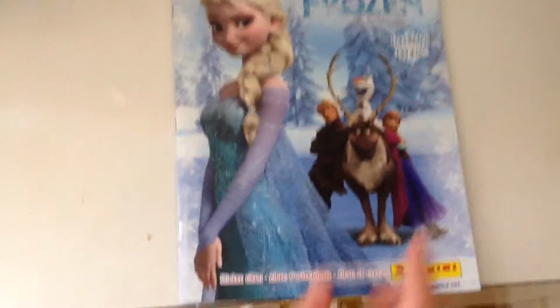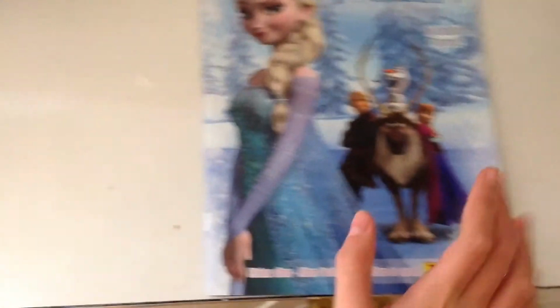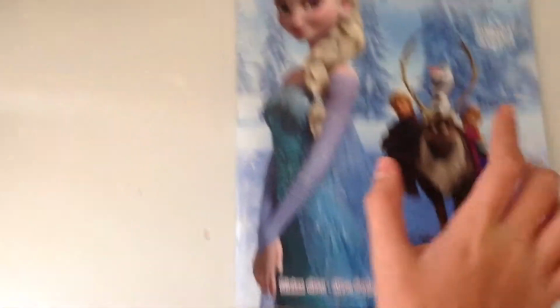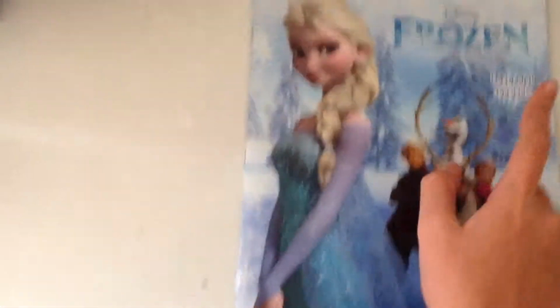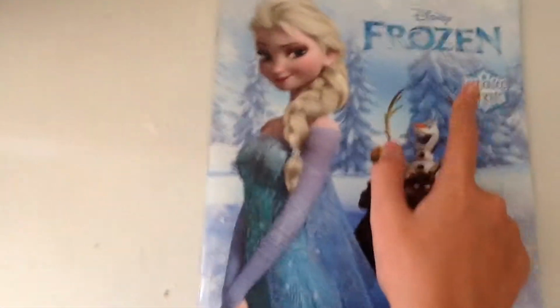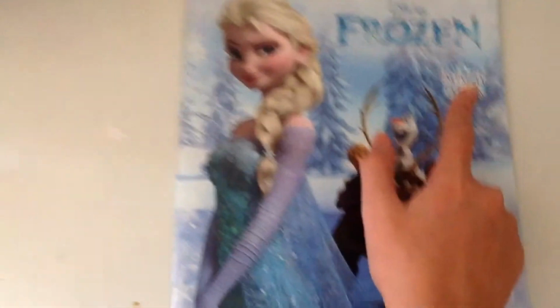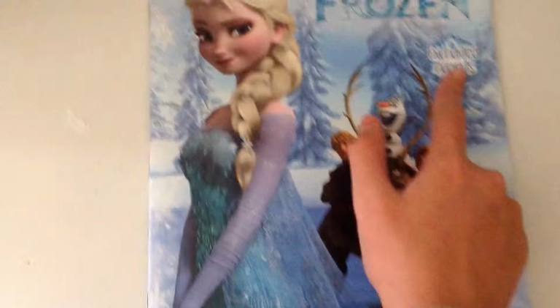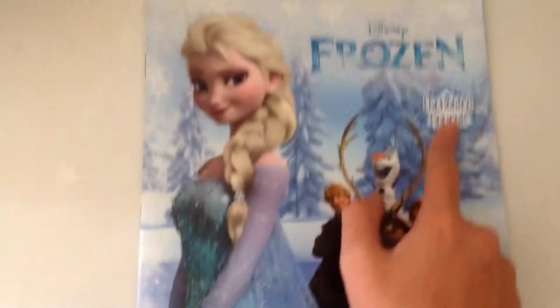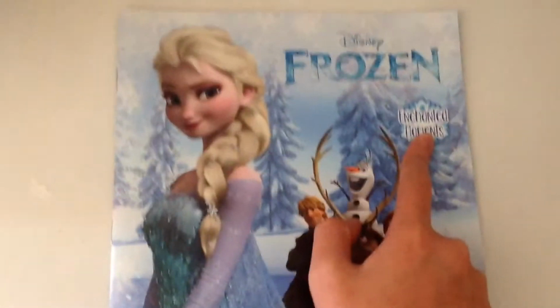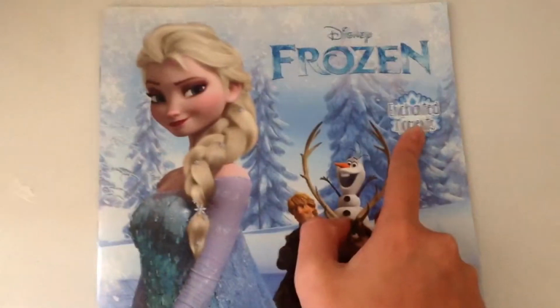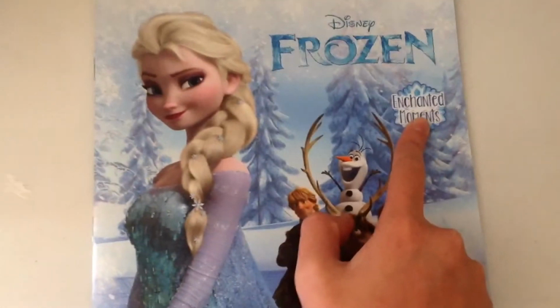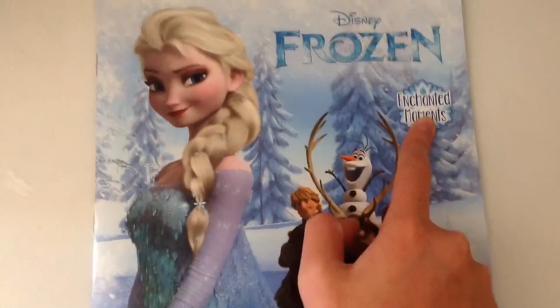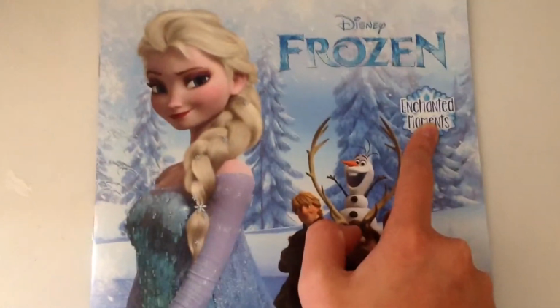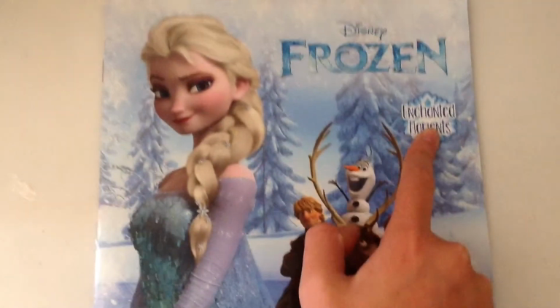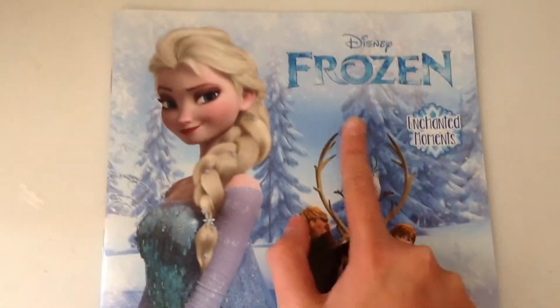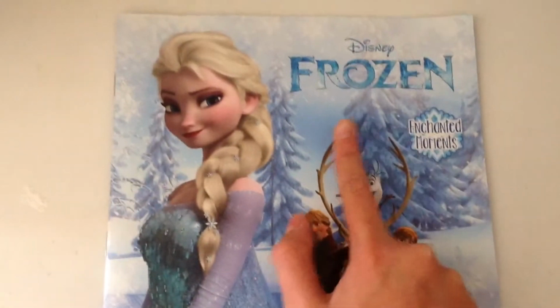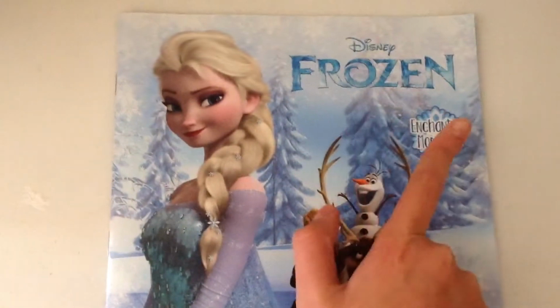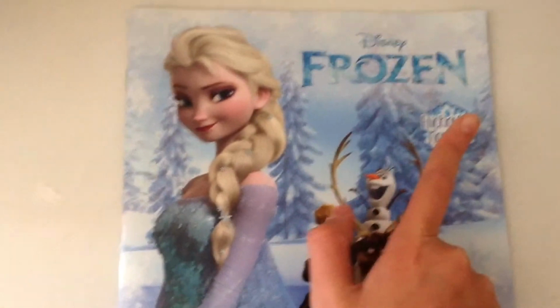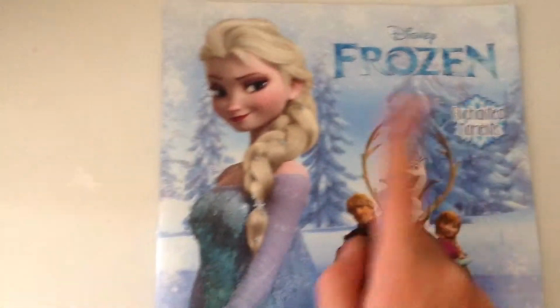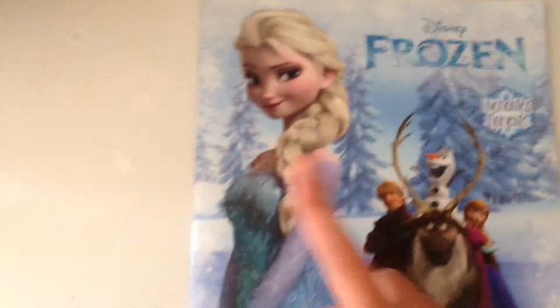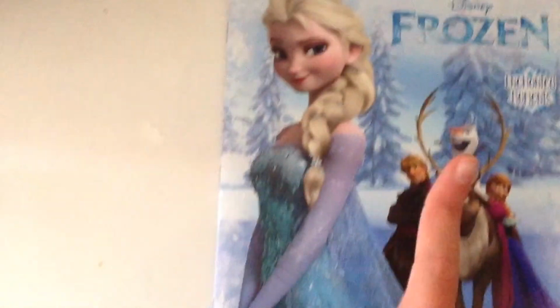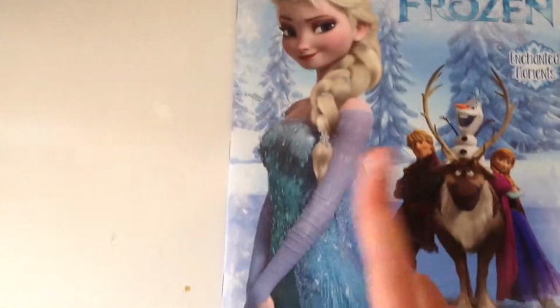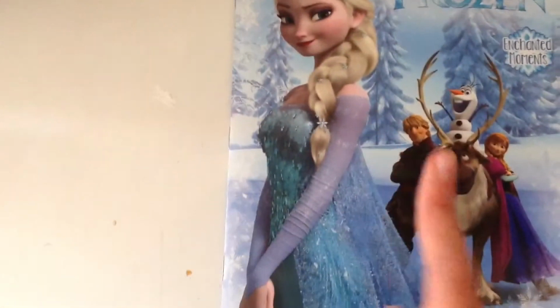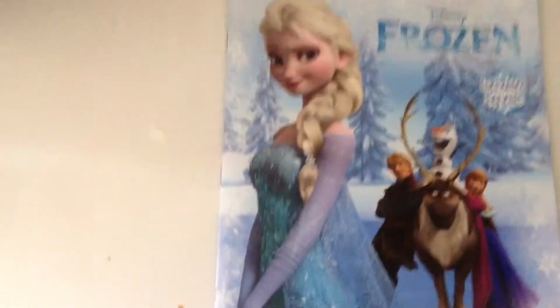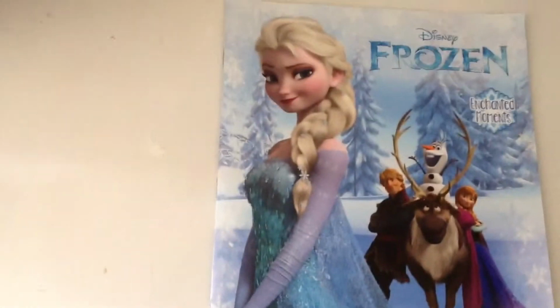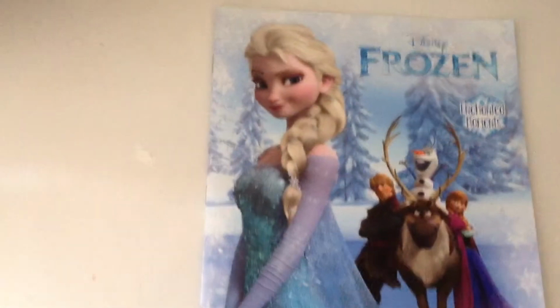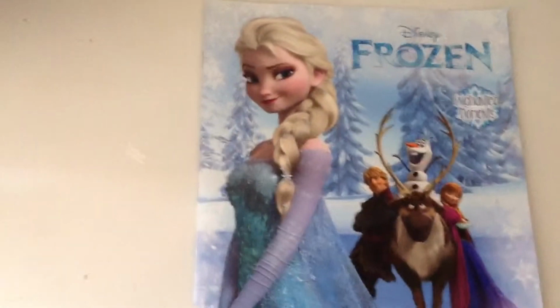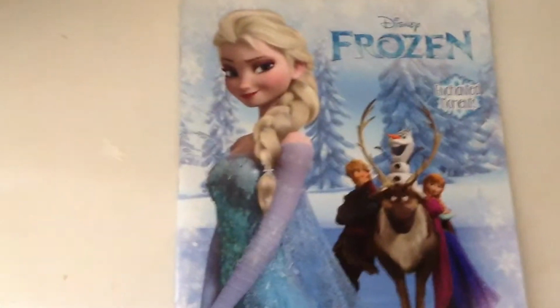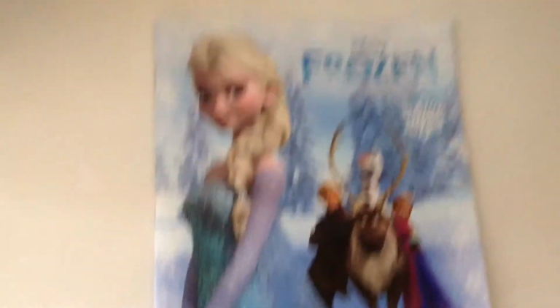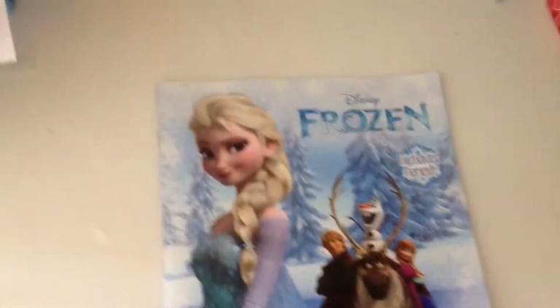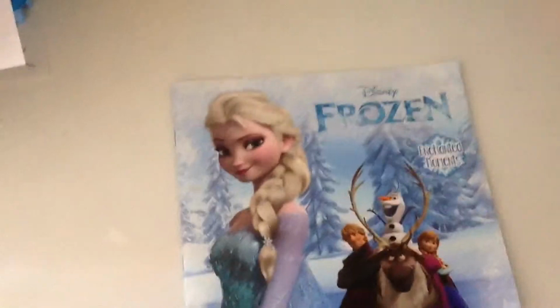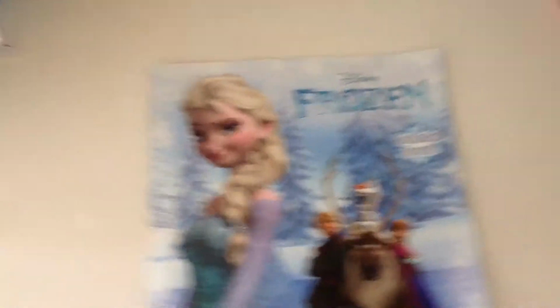Hello, Disney Doll Toys here, and today I have the Enchanted Moments Disney Frozen sticker album.